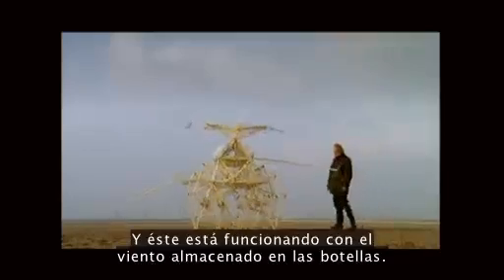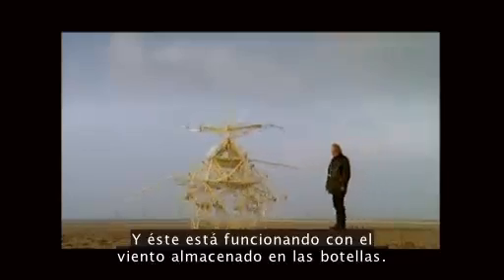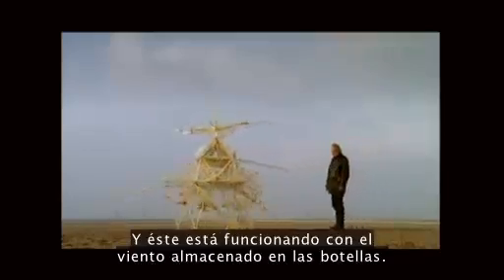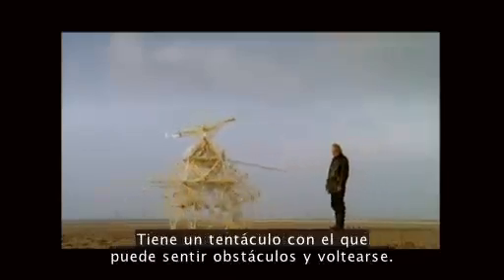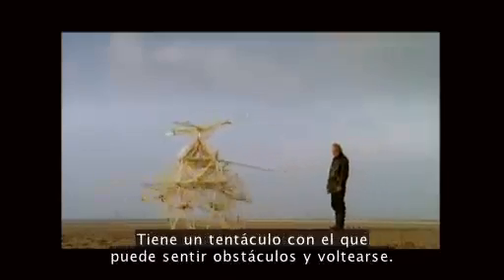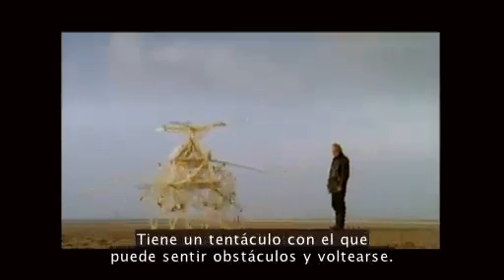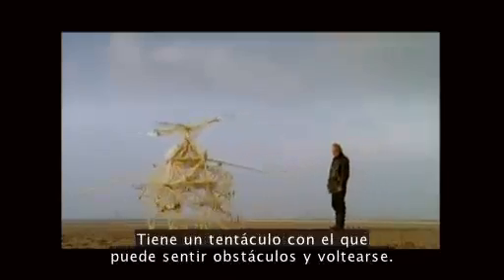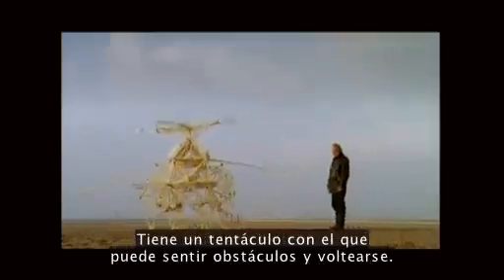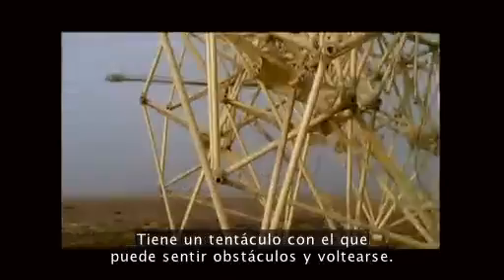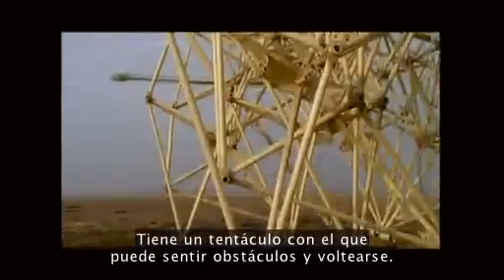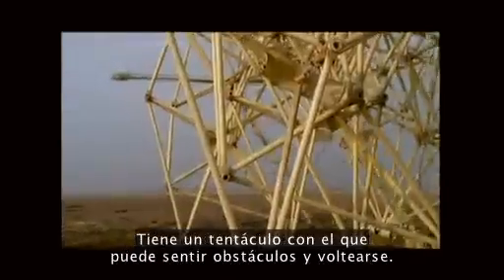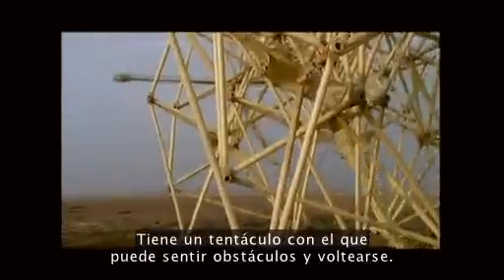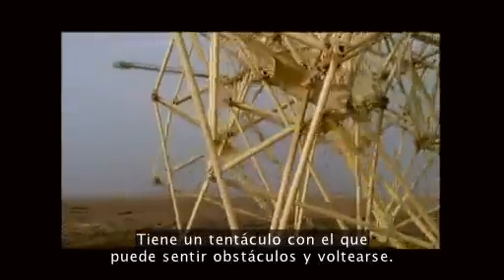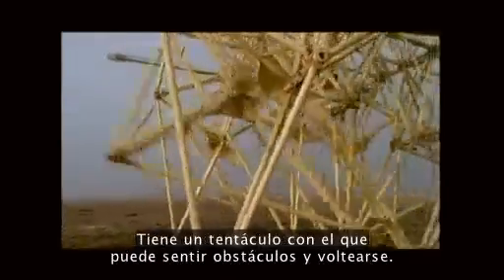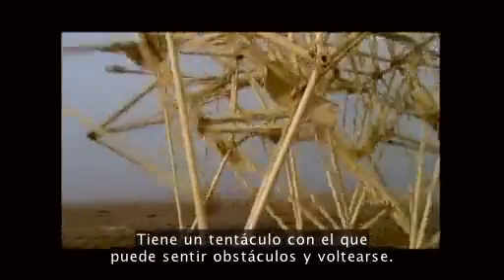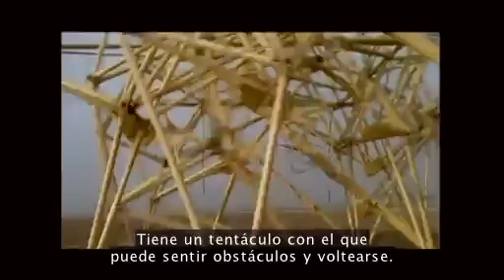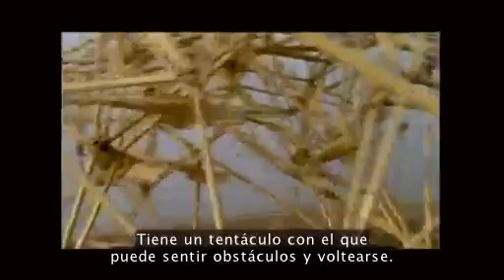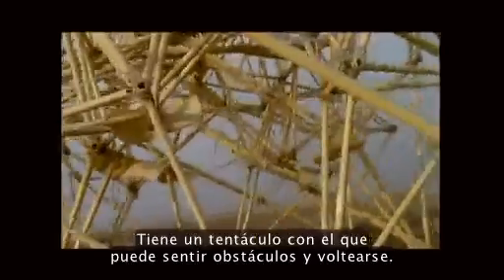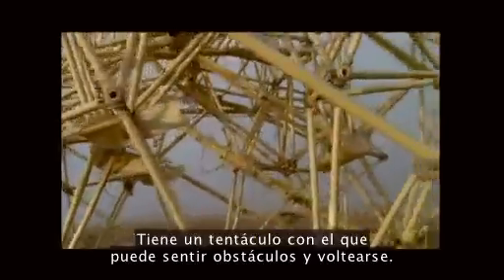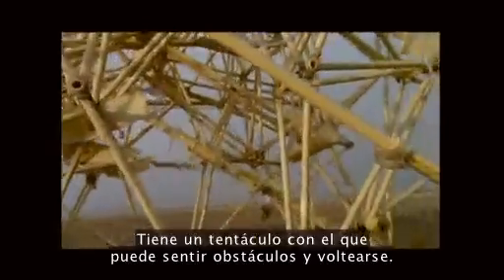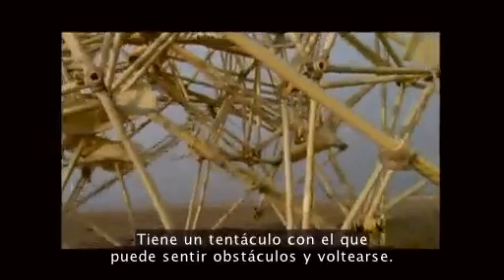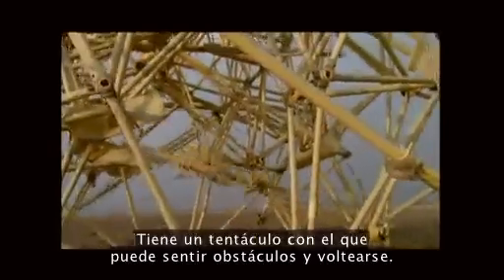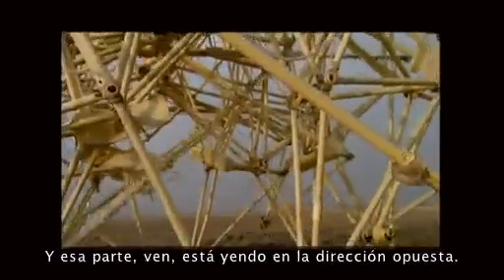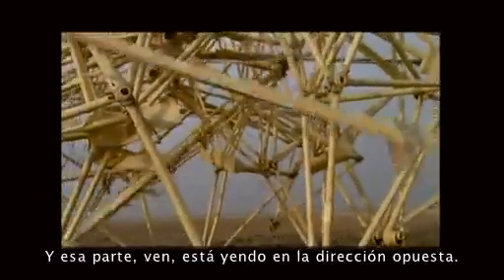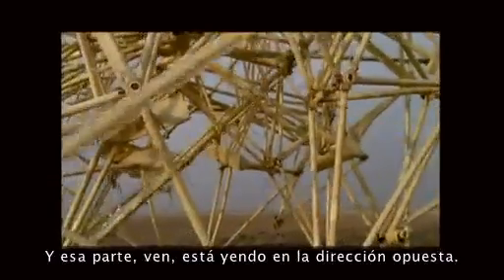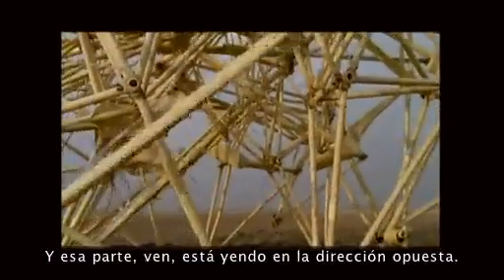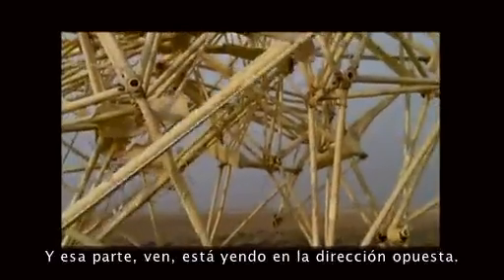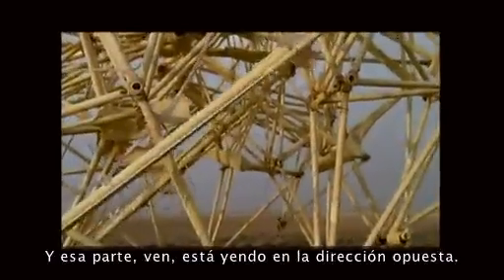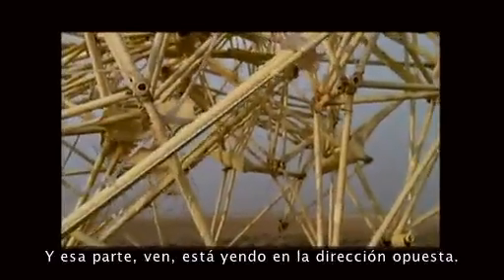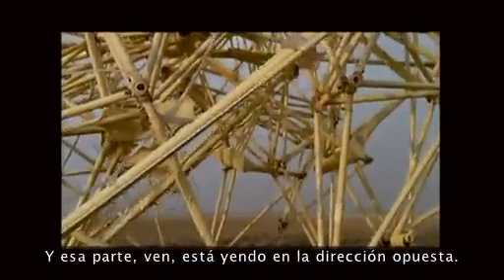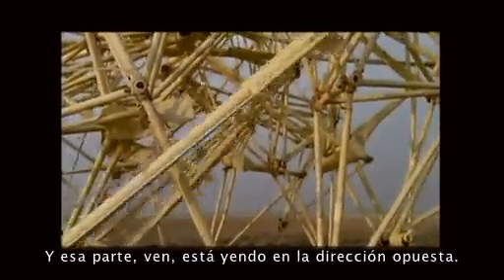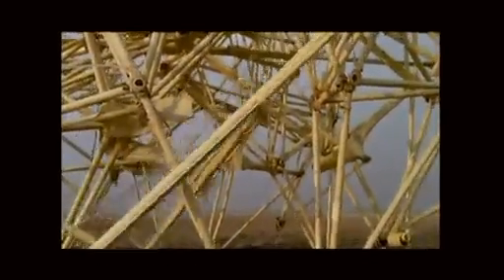Here's a feeler — it can feel obstacles and turn around. And next you see it going the other way.